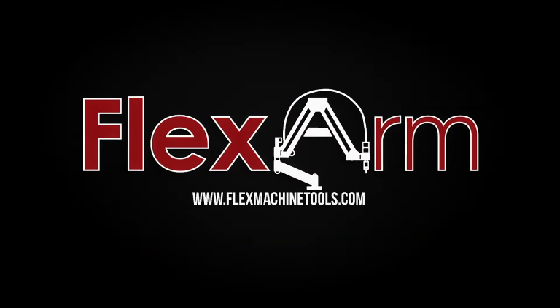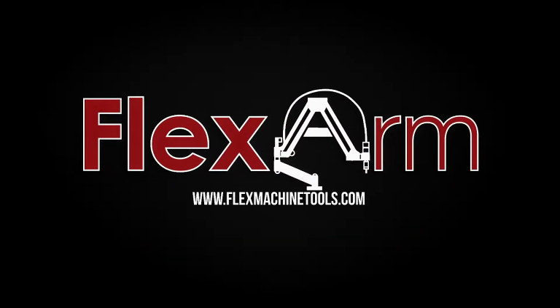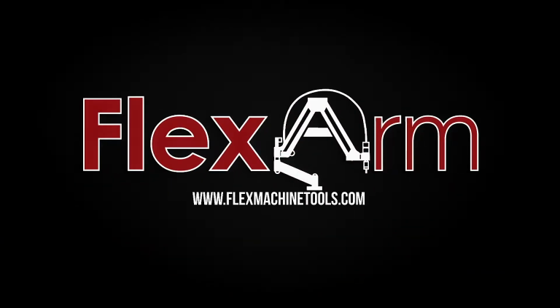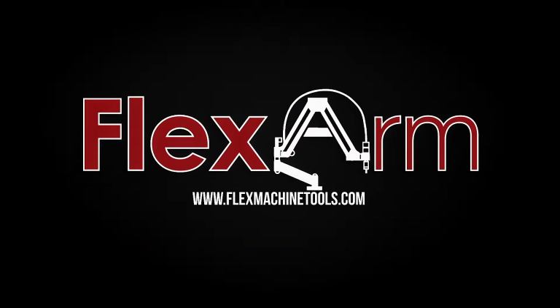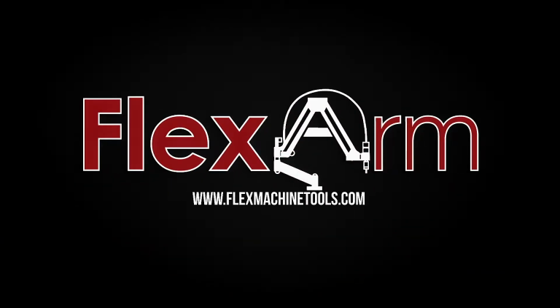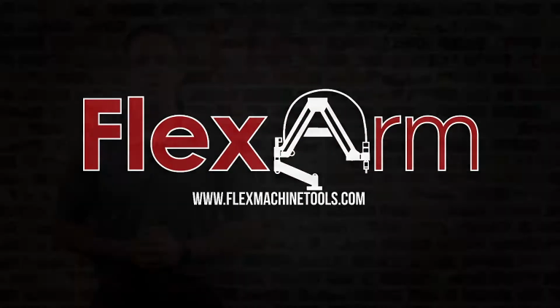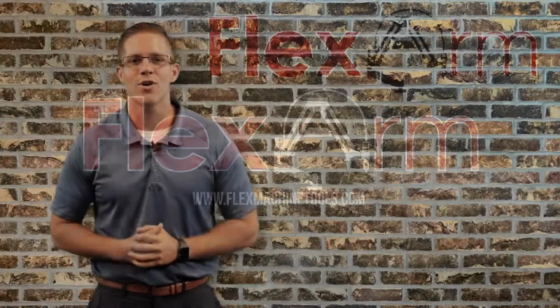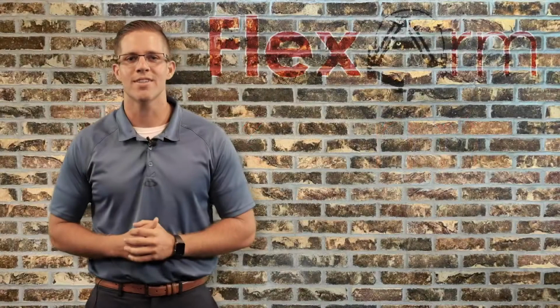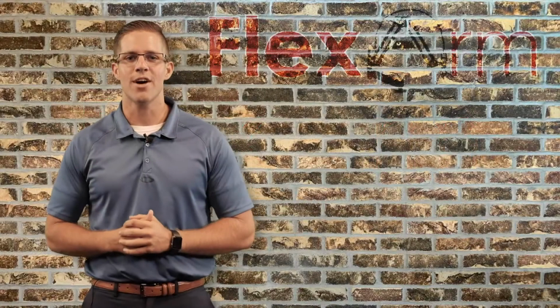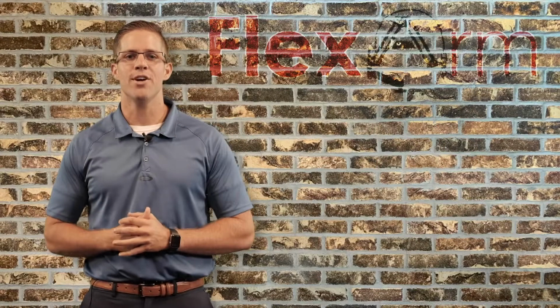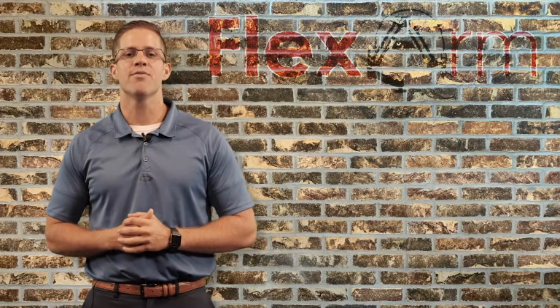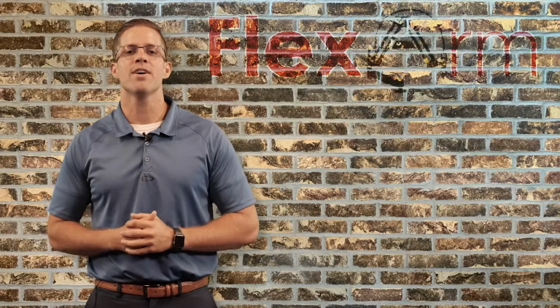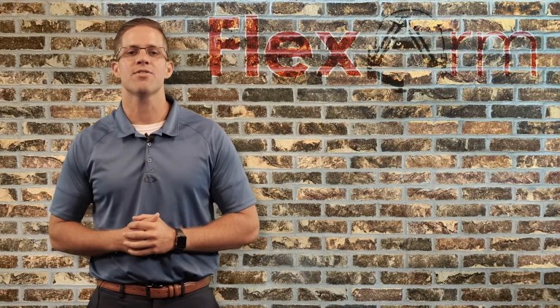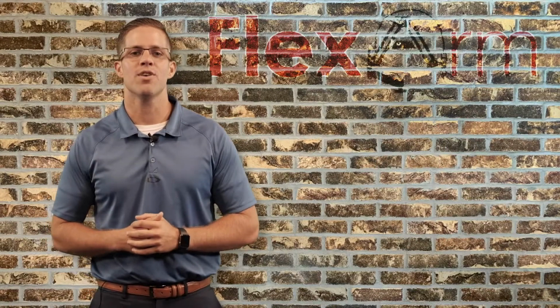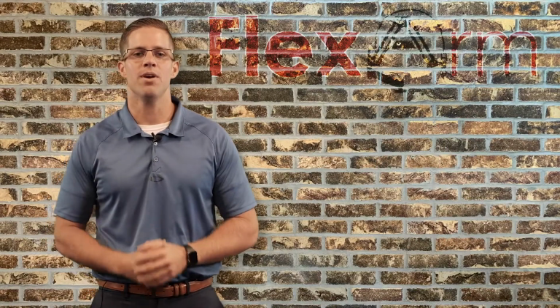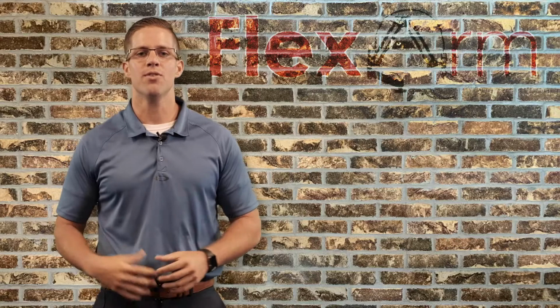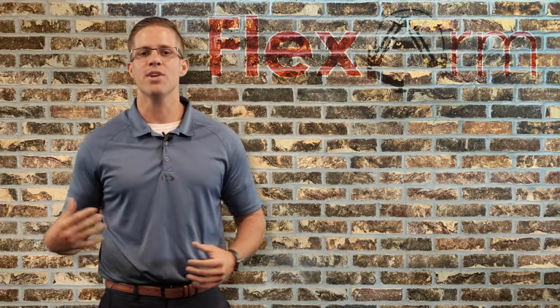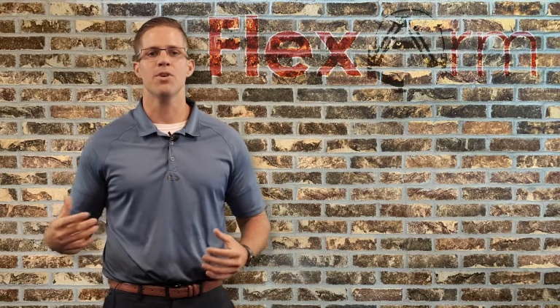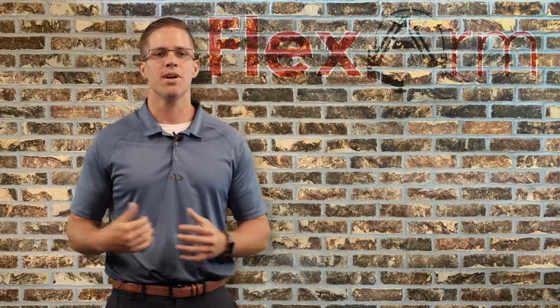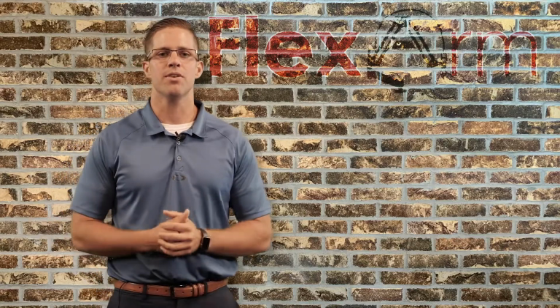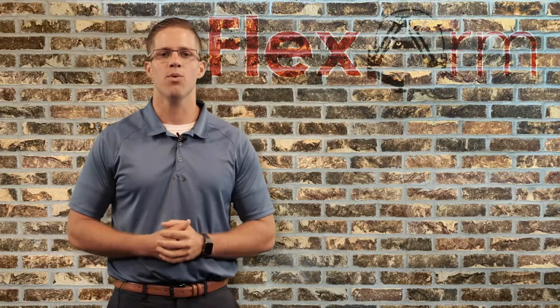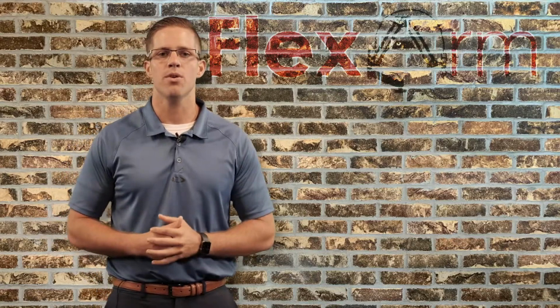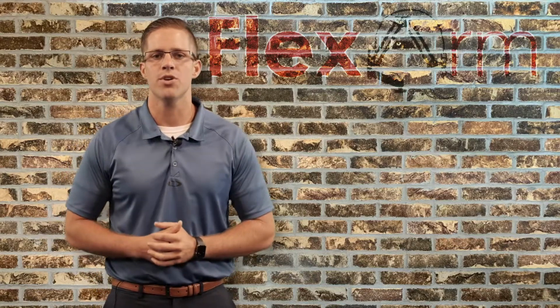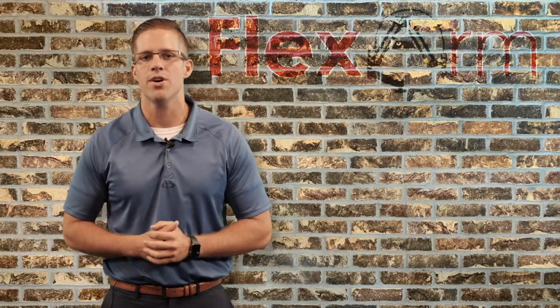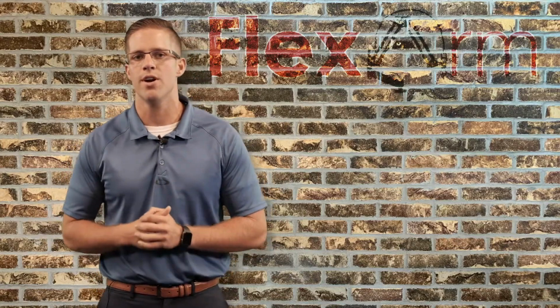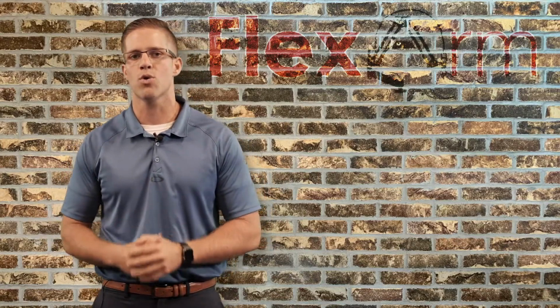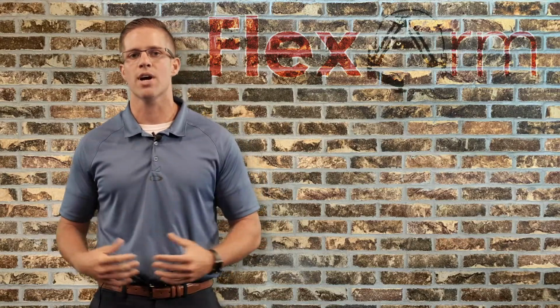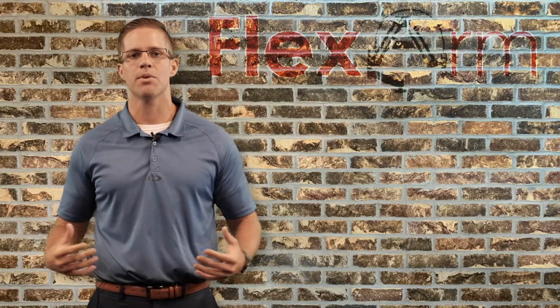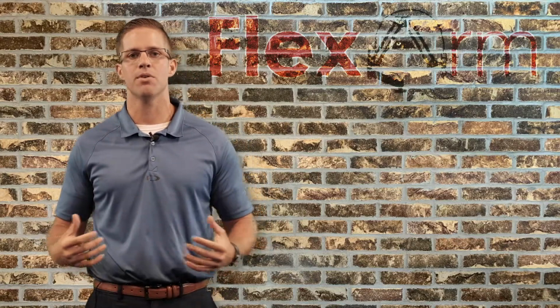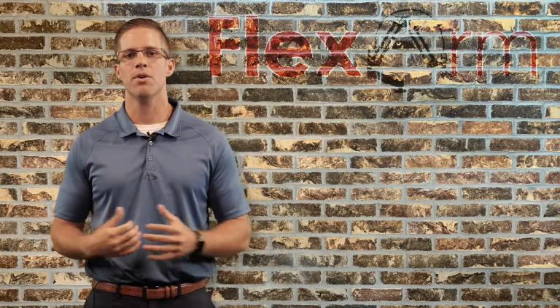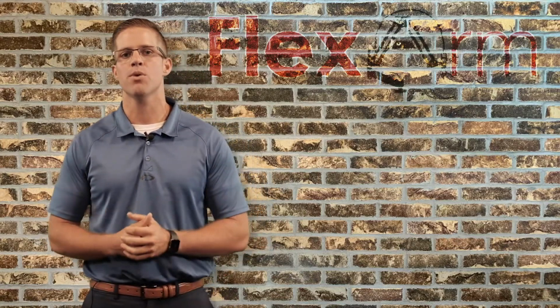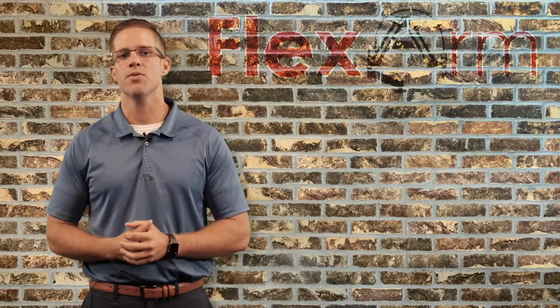Hey guys, what's going on? Tyler here from FlexArm. The reason I'm reaching out today, I wanted to share a quick opportunity with you.